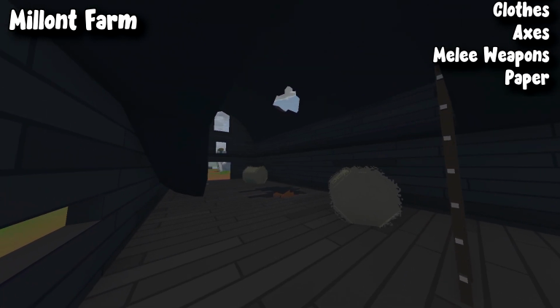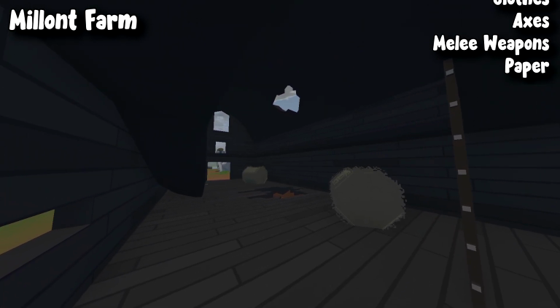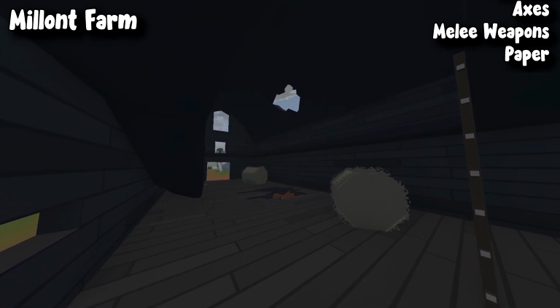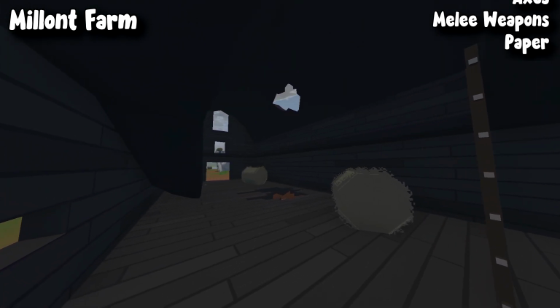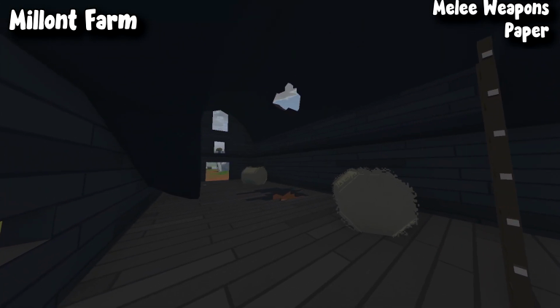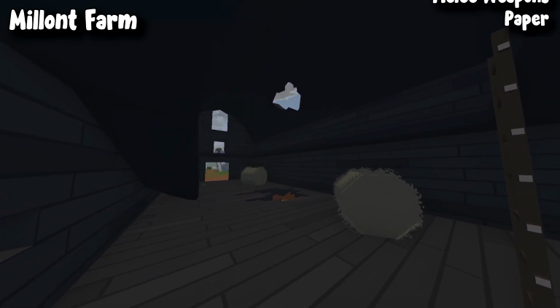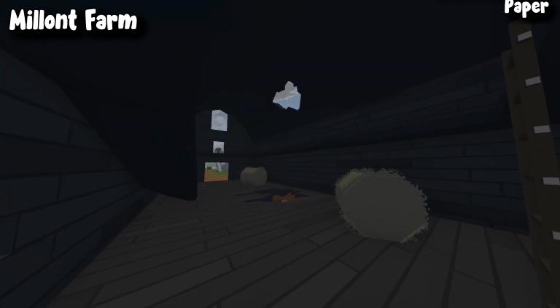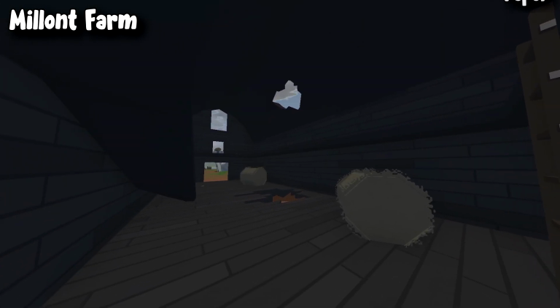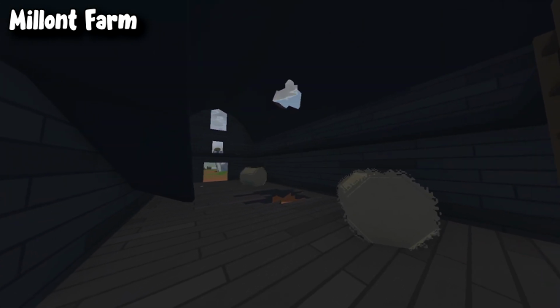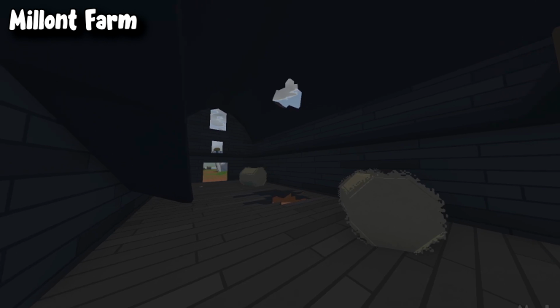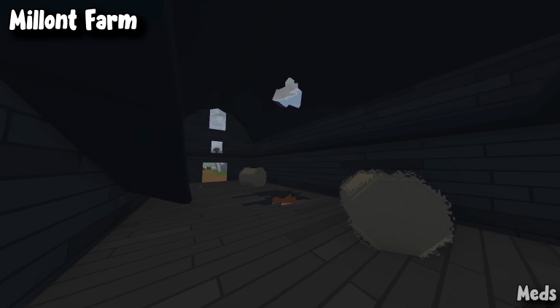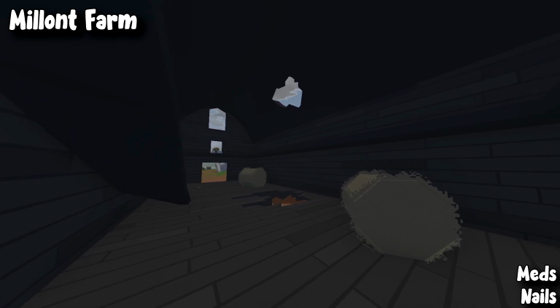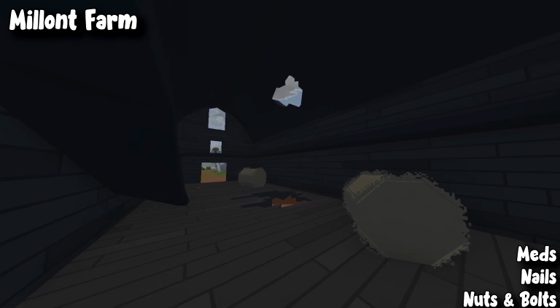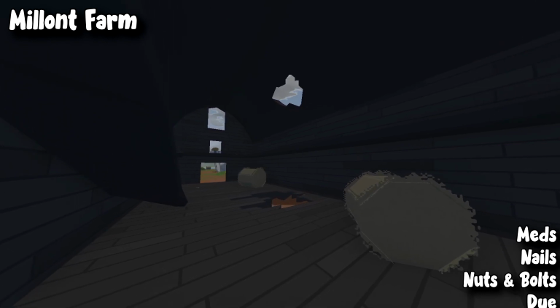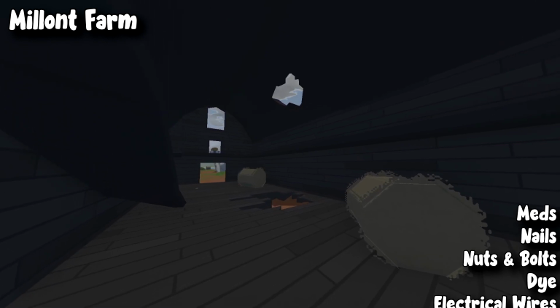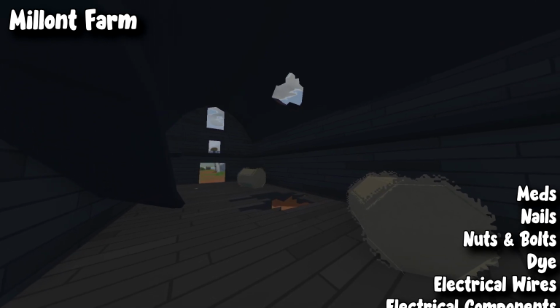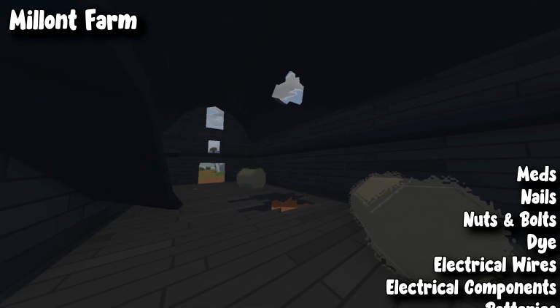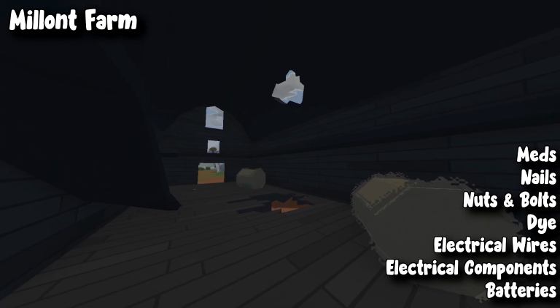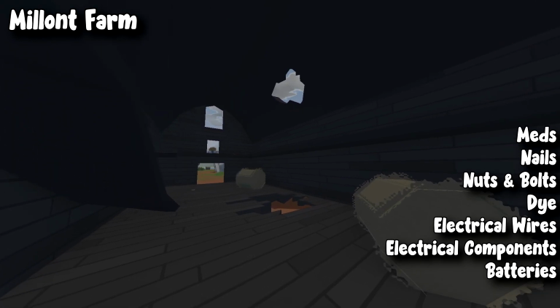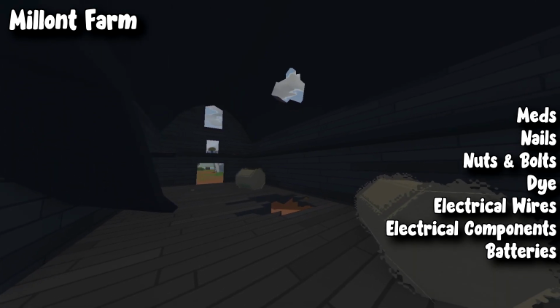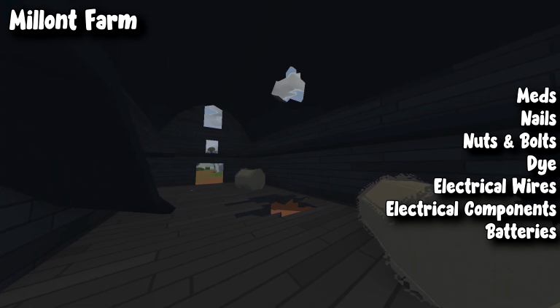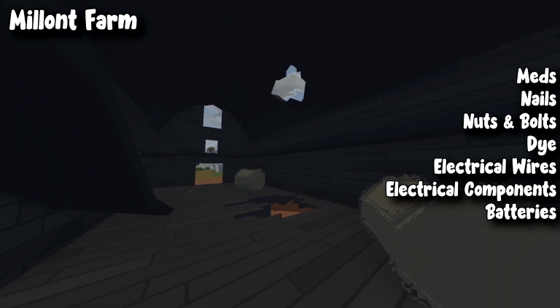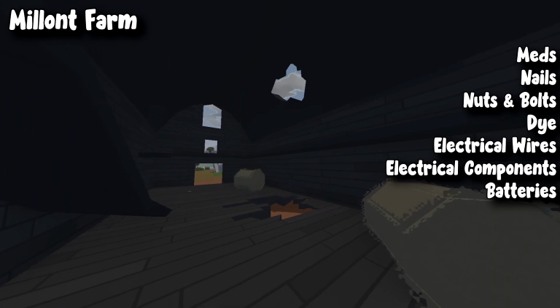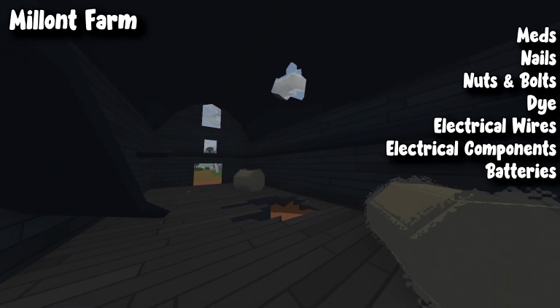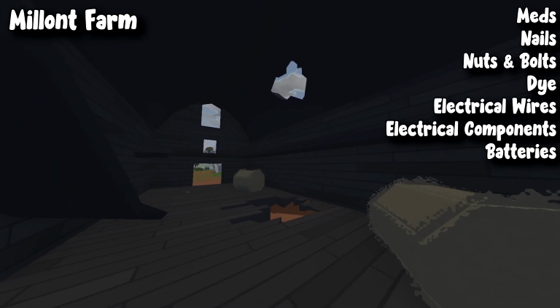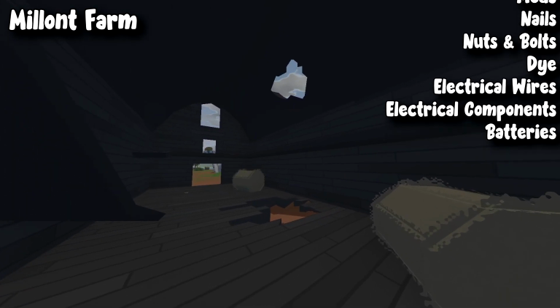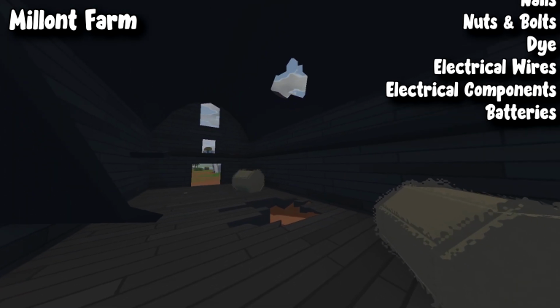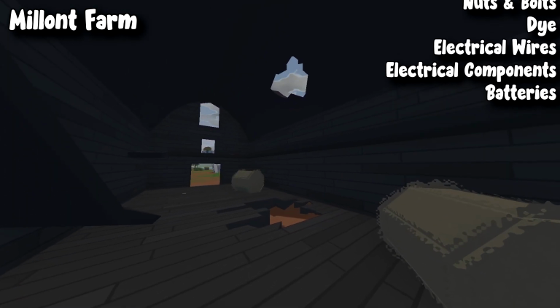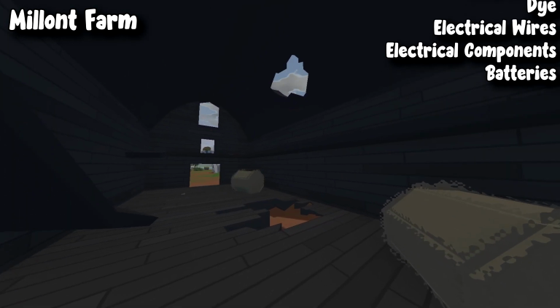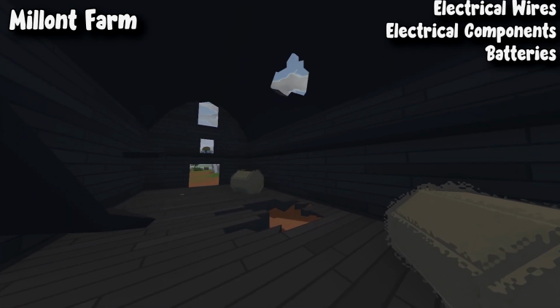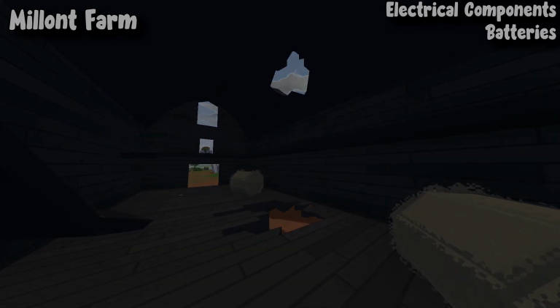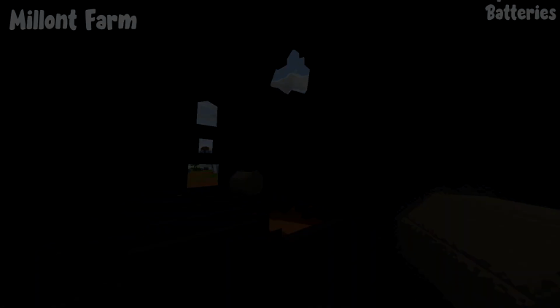From Millant Farm you can also get axes, melee weapons, paper, meds, nails, nuts and bolts, dye, electrical wires, and electrical components.